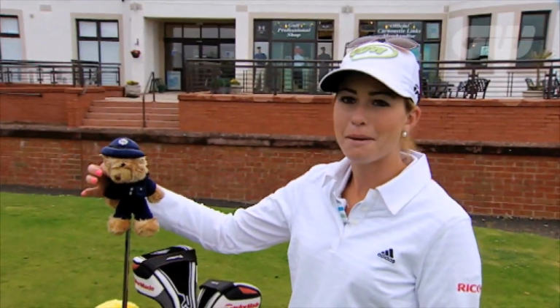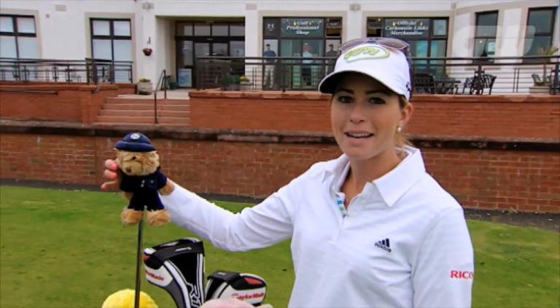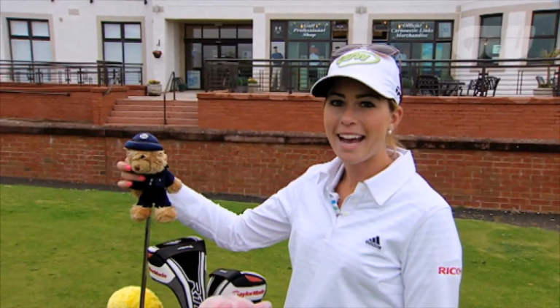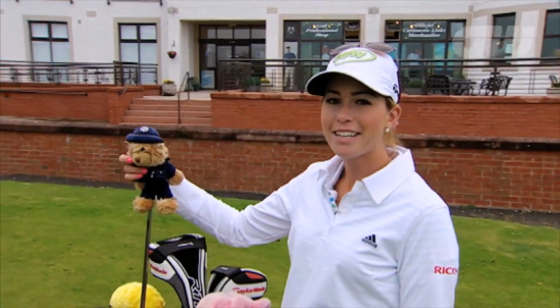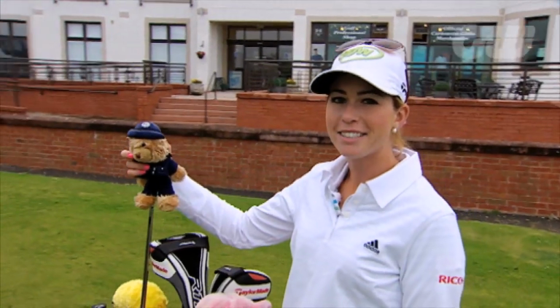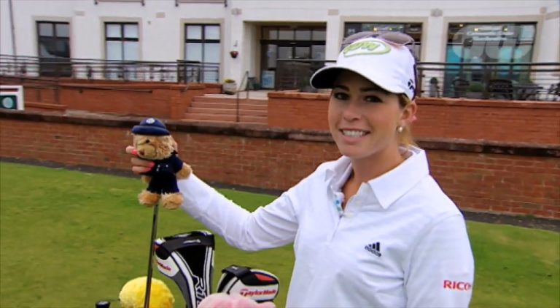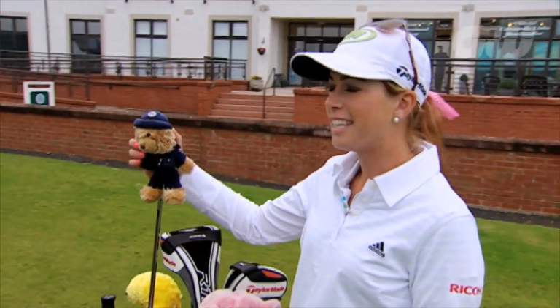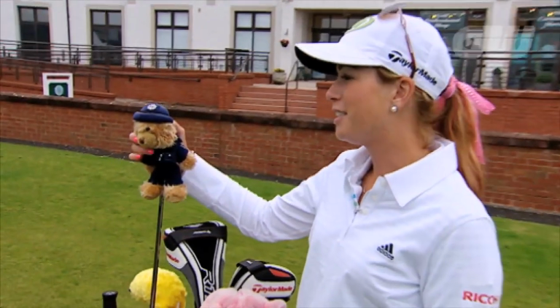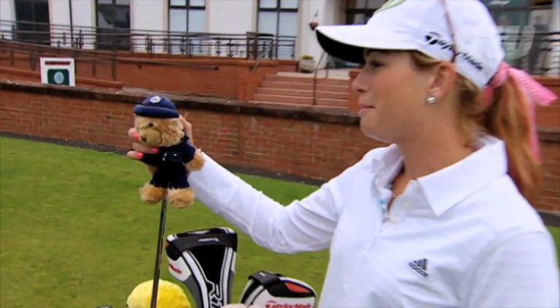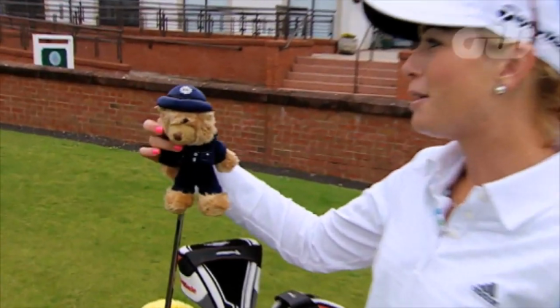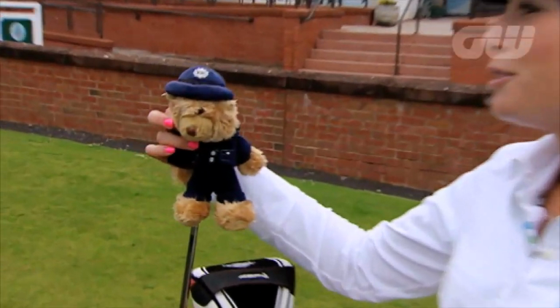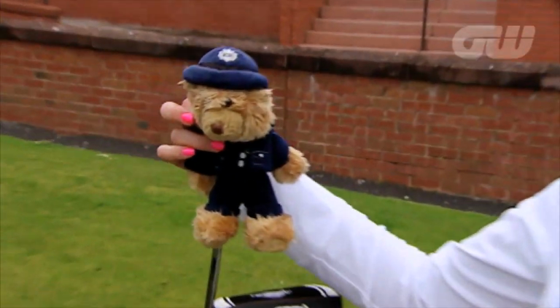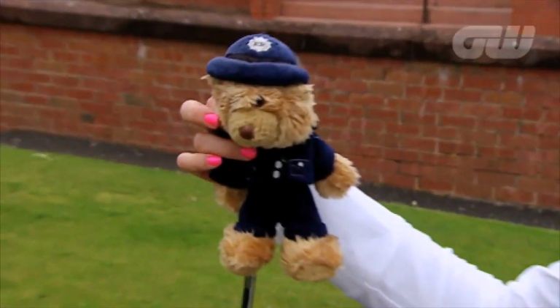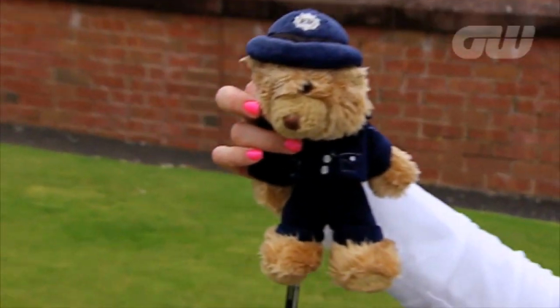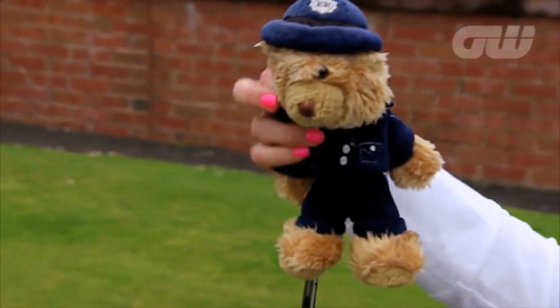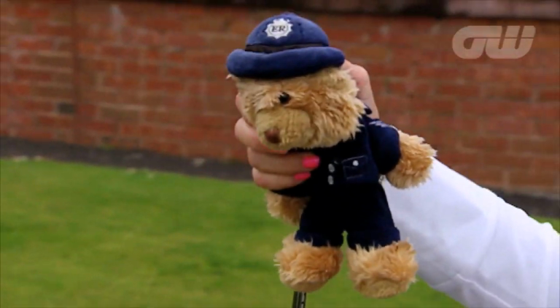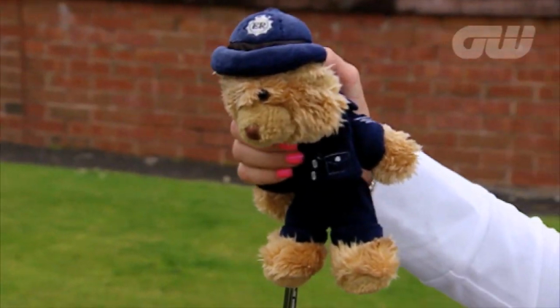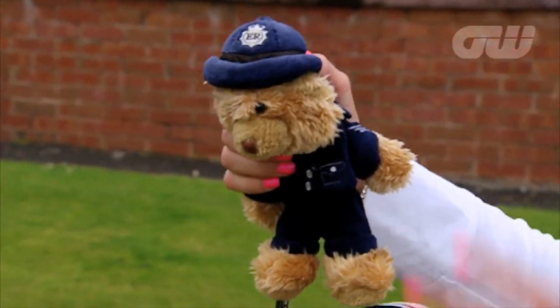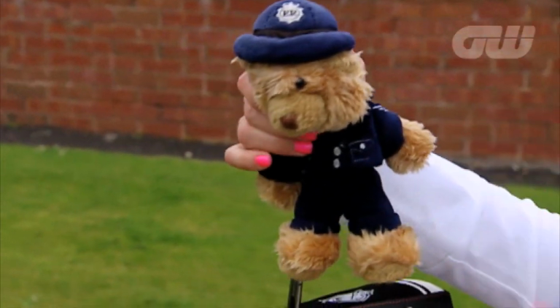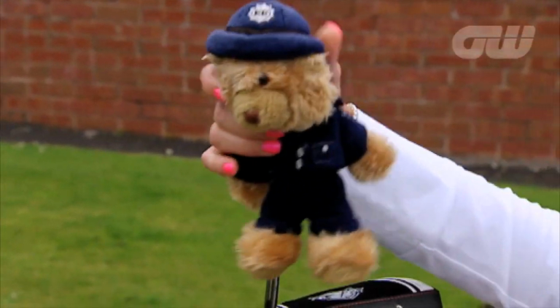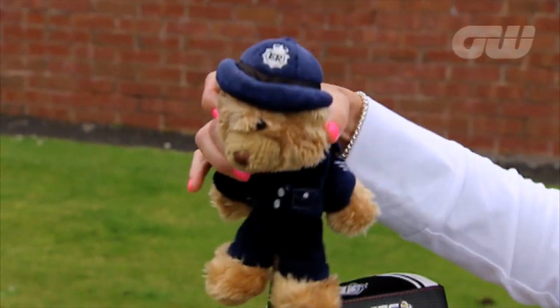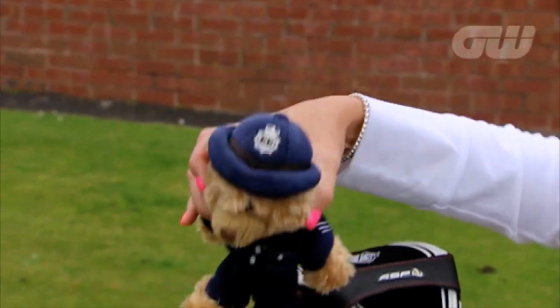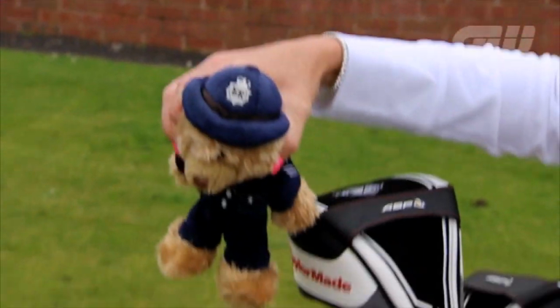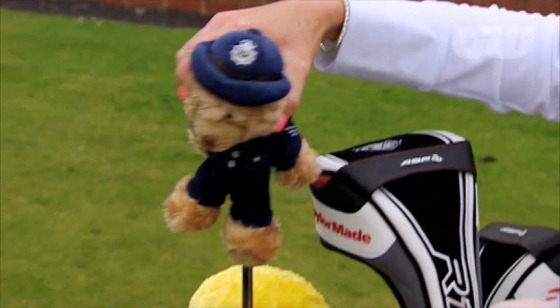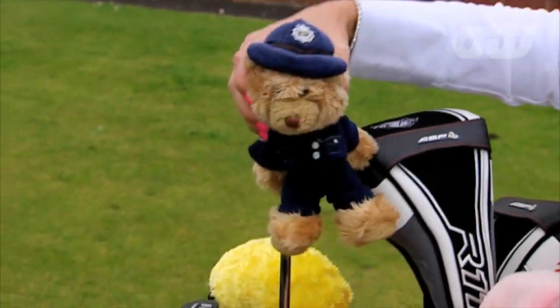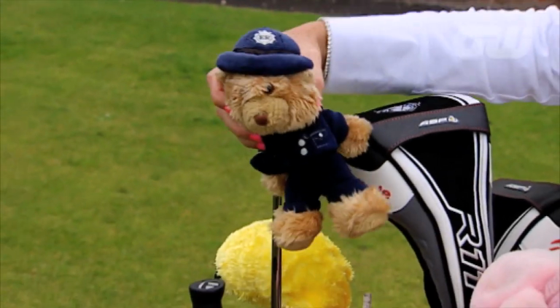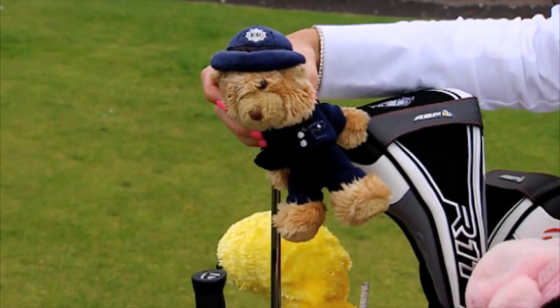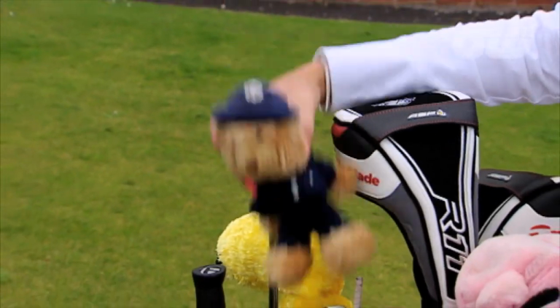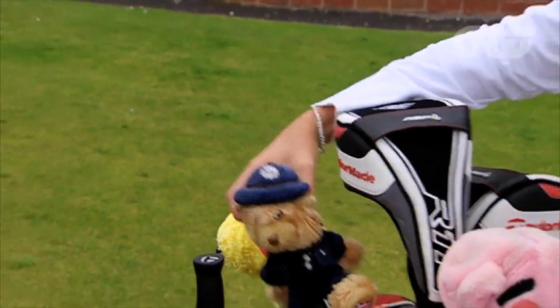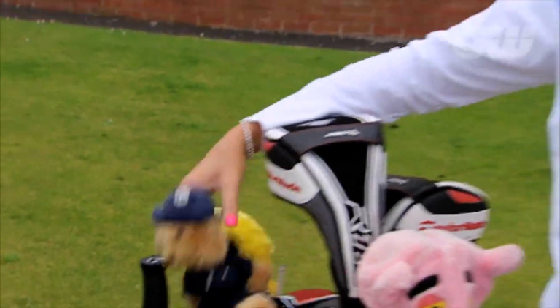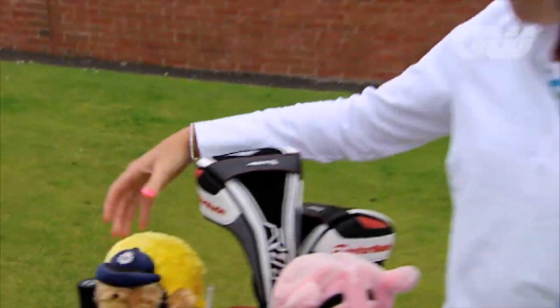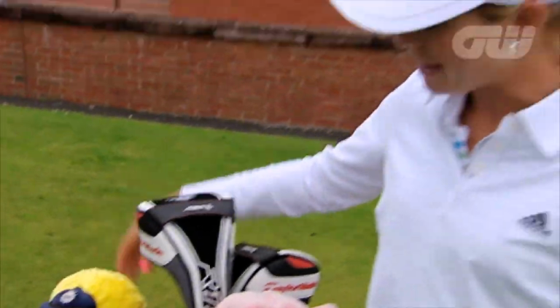My caddy Colin is English and my coach is English as well, so I have a little bit of European in my golf bag.